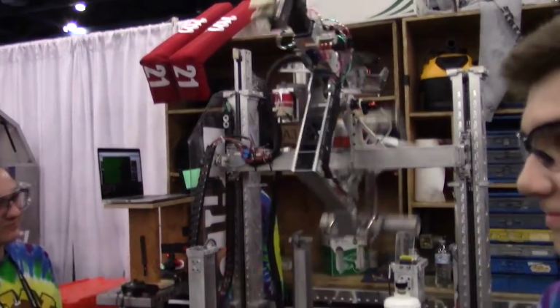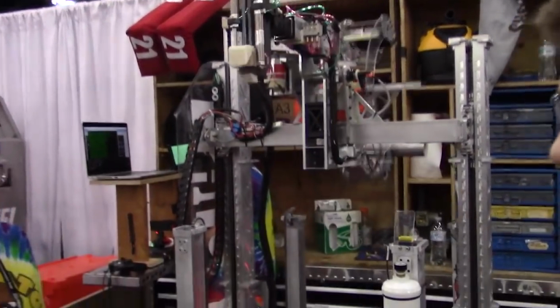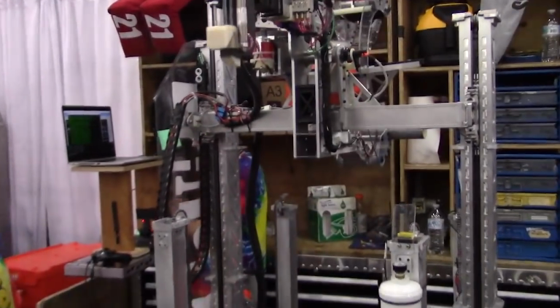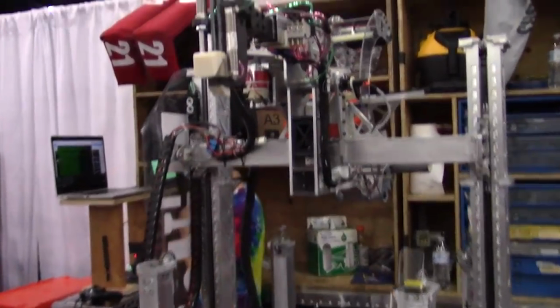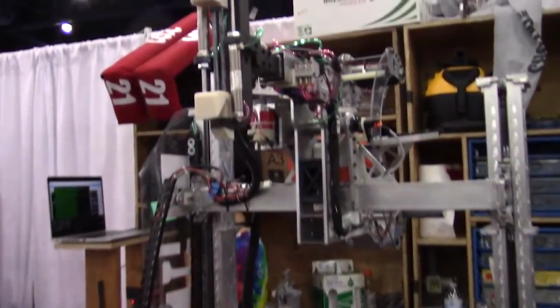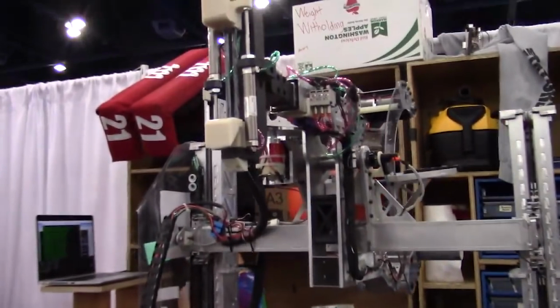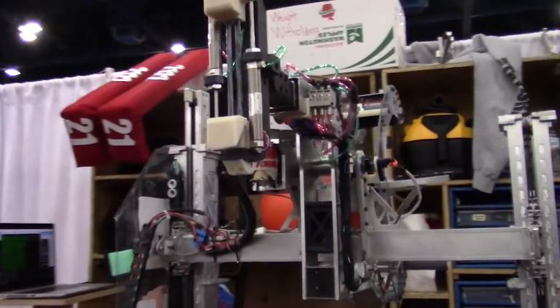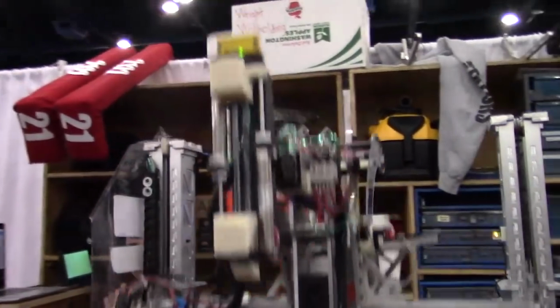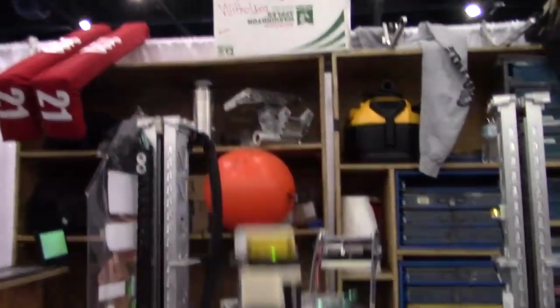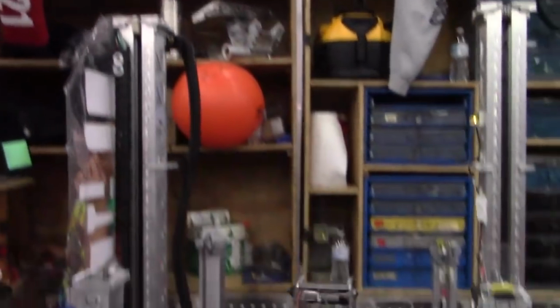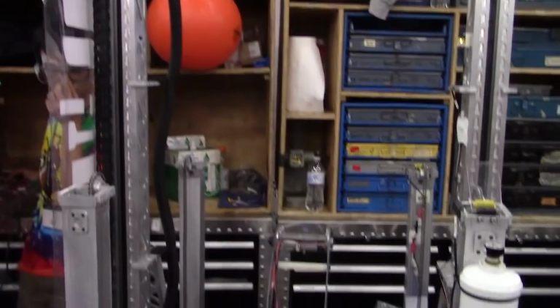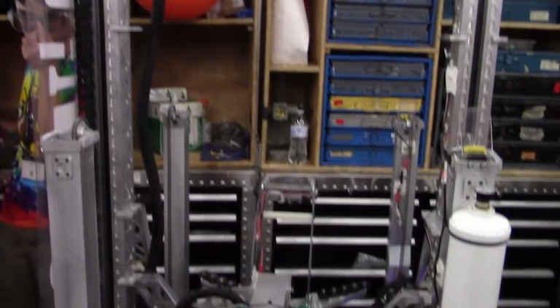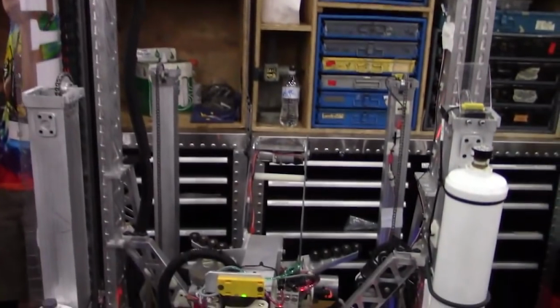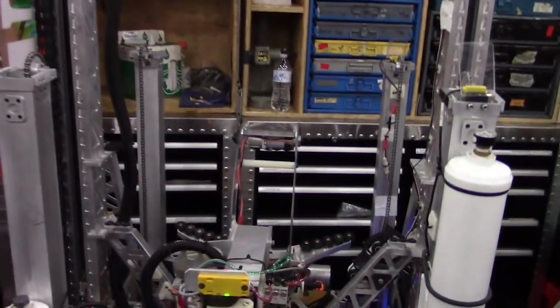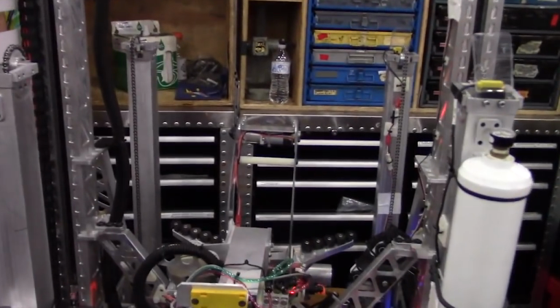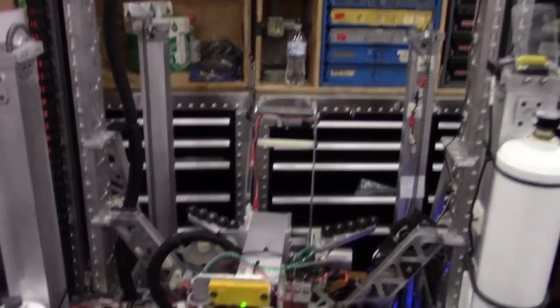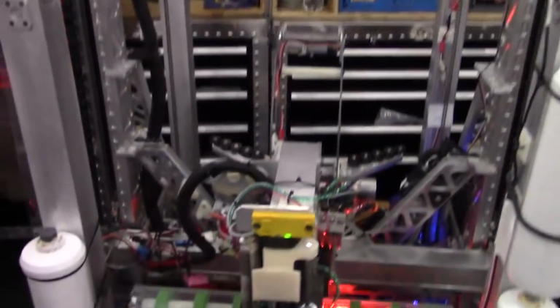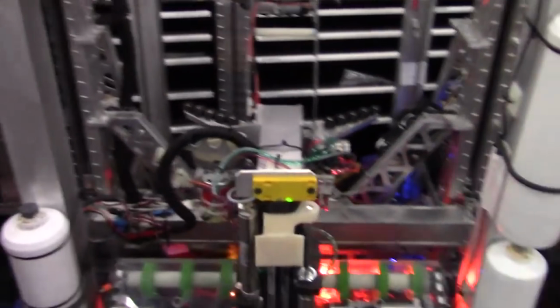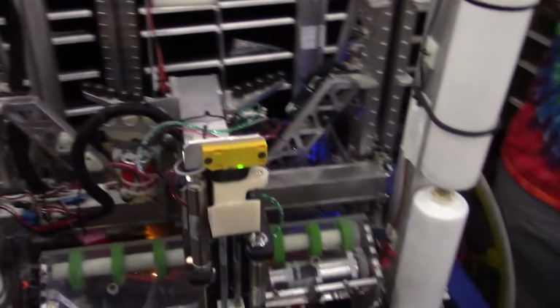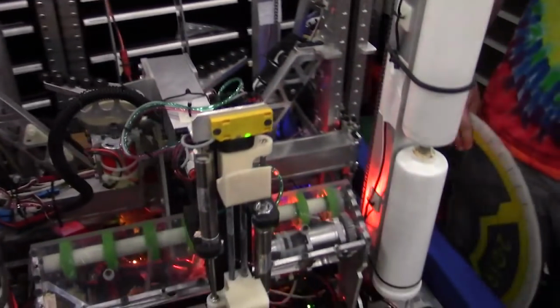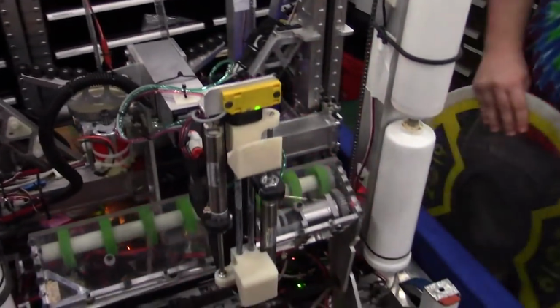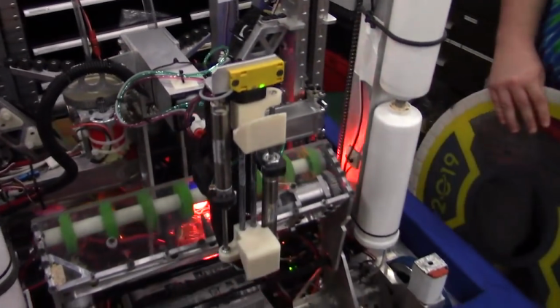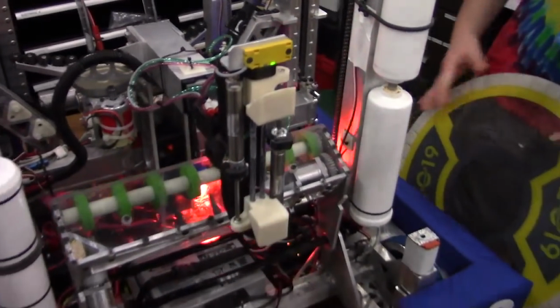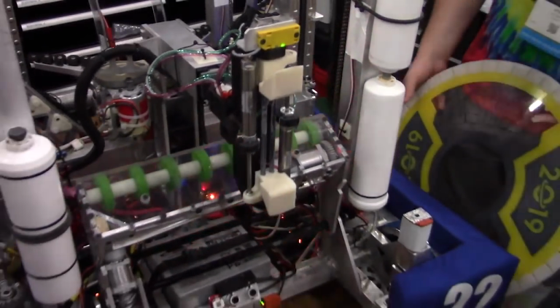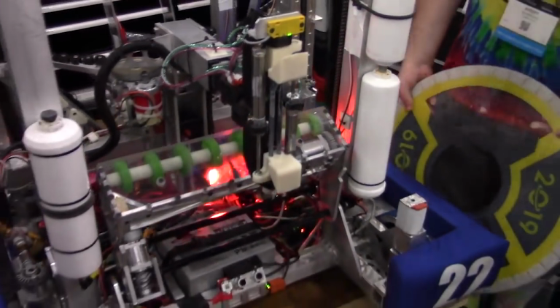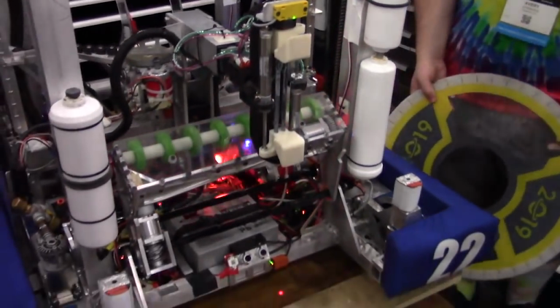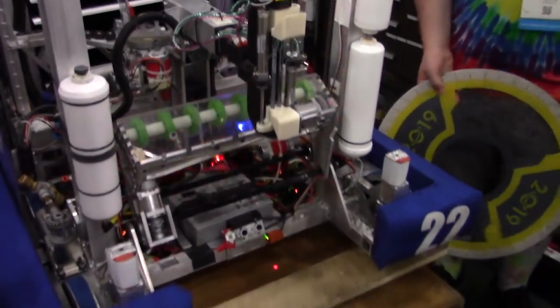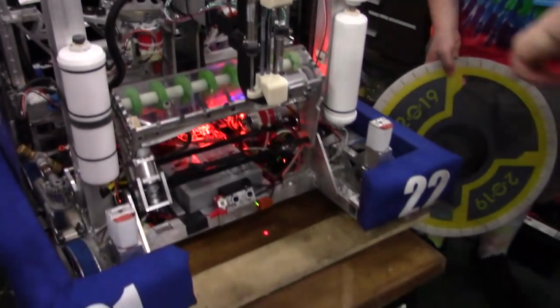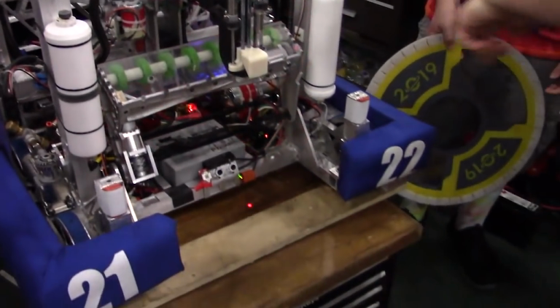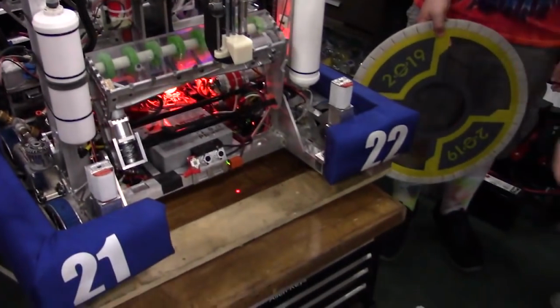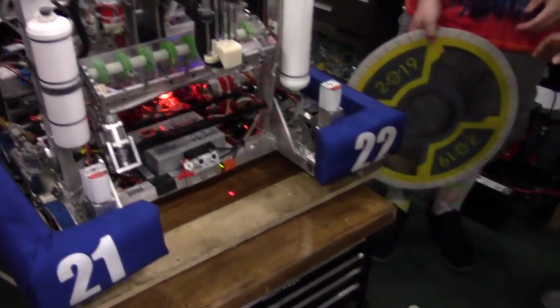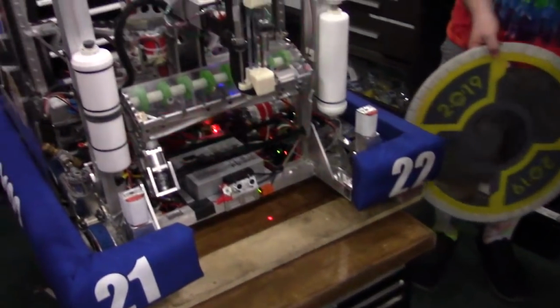Let's wrap up here with the intake on the front of this bot. You have a cool handoff mechanism. So Avery, let's go through some of that. I'll hold it for you so you can show this off too.